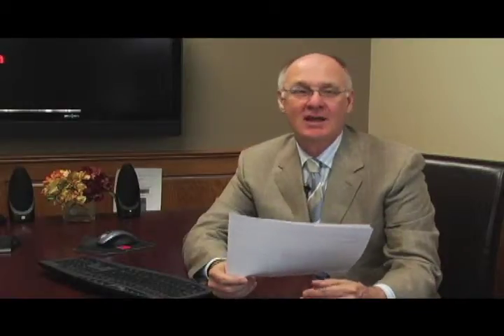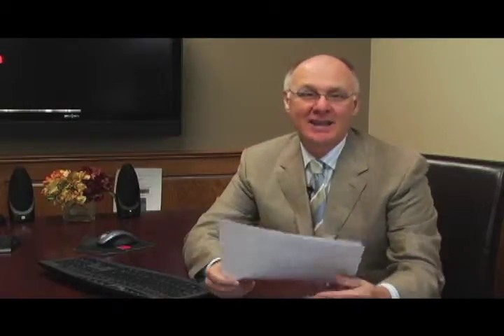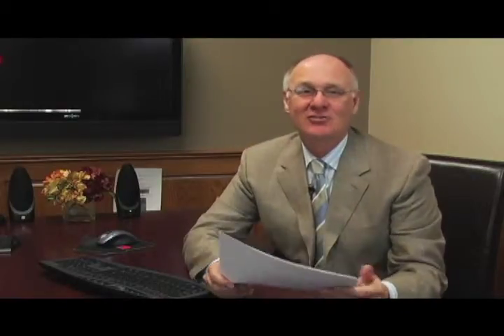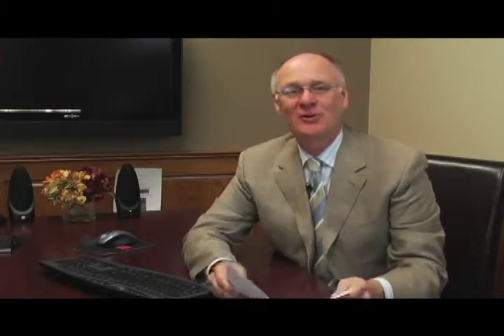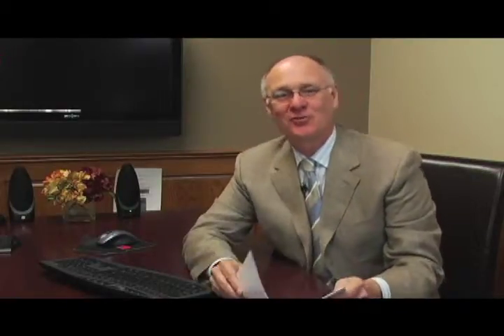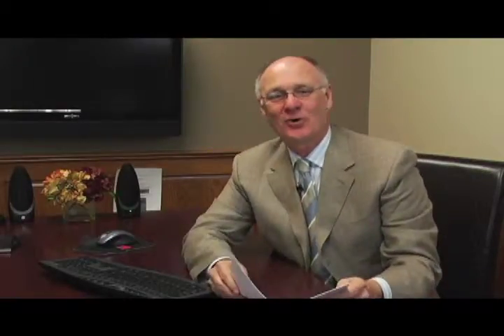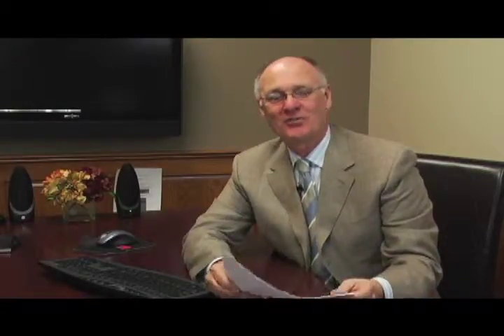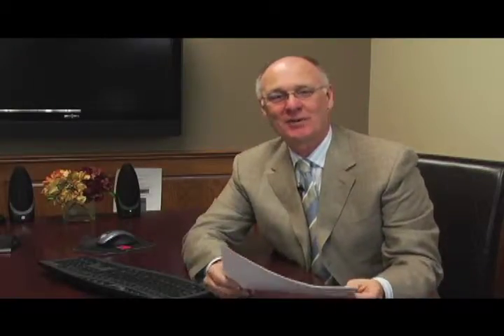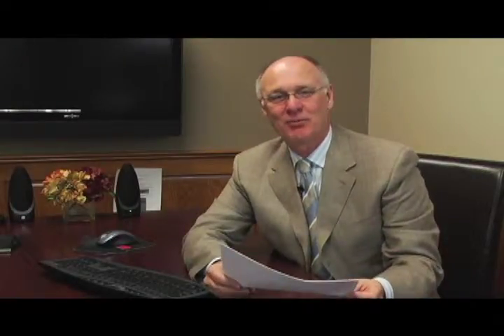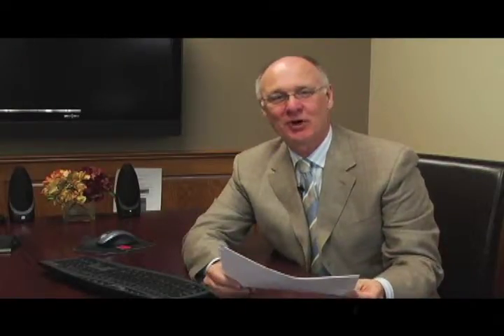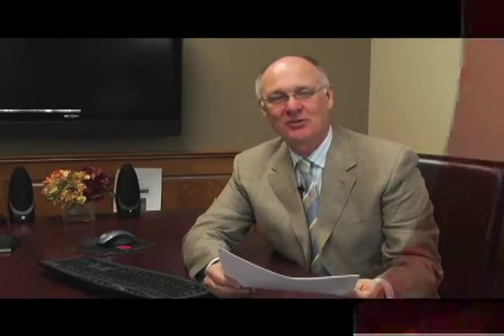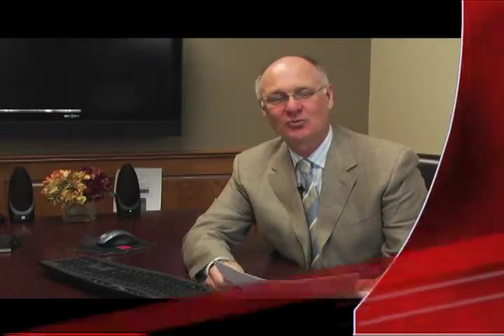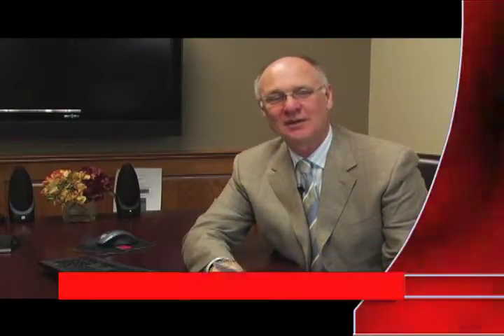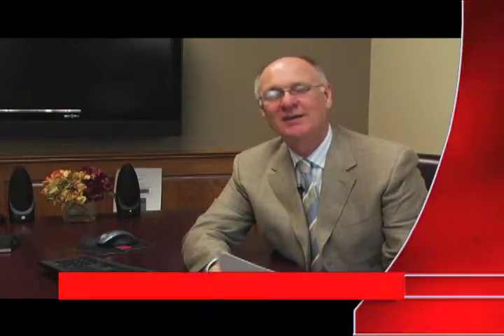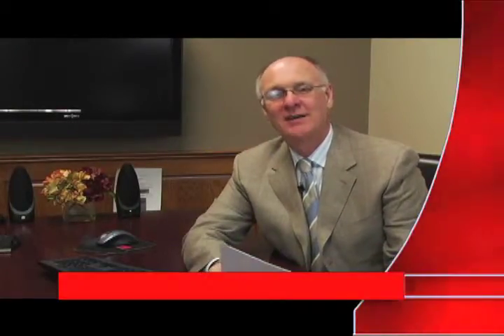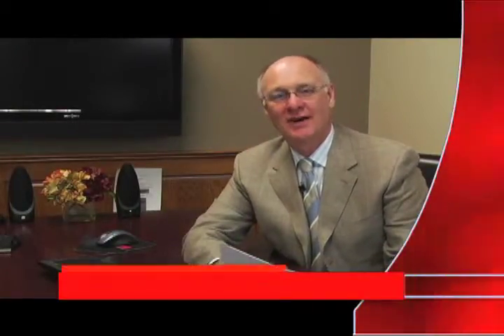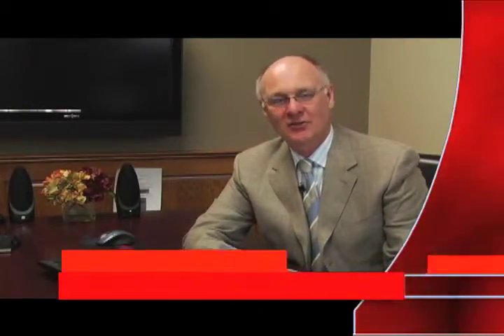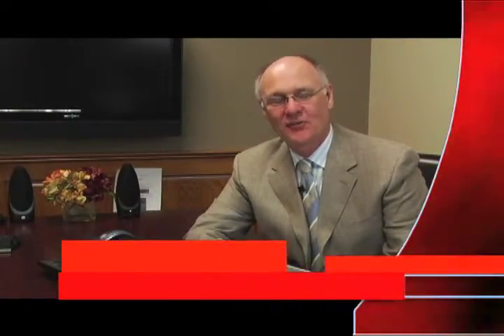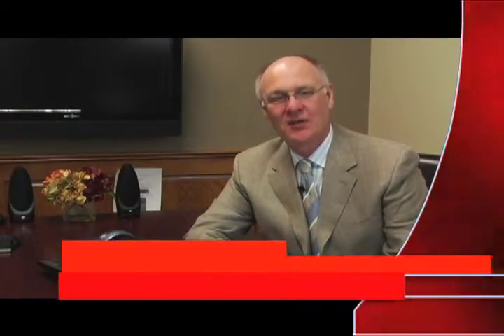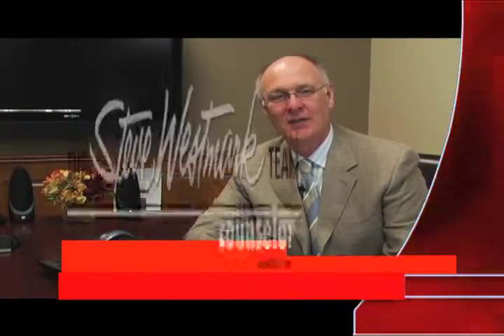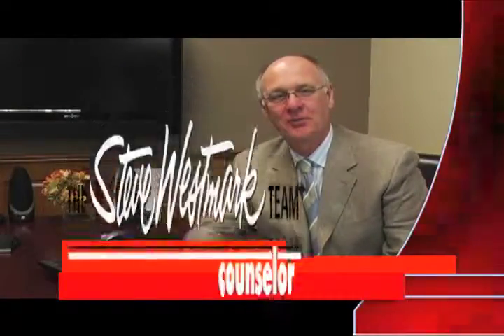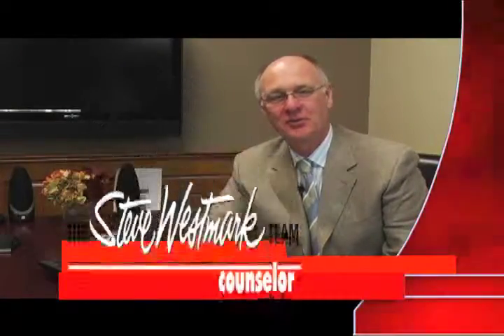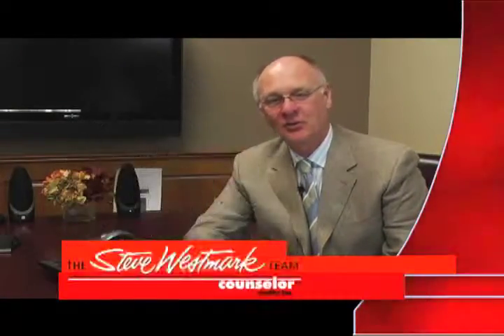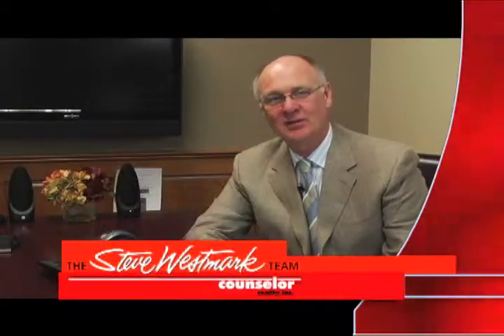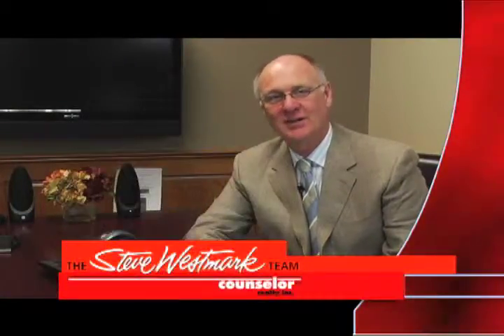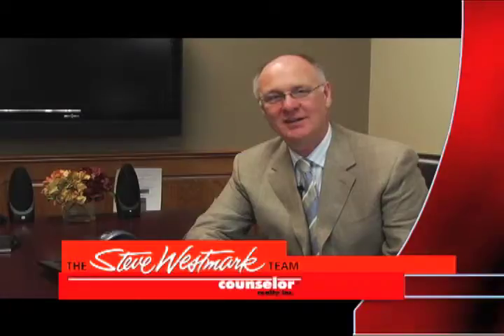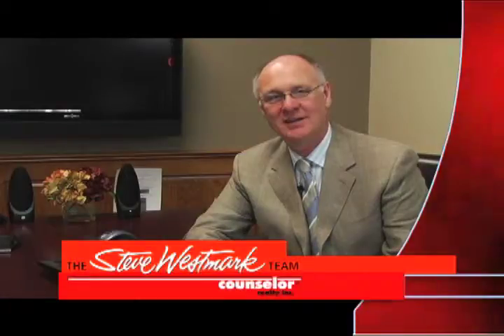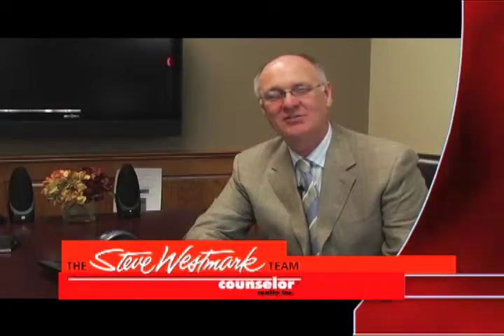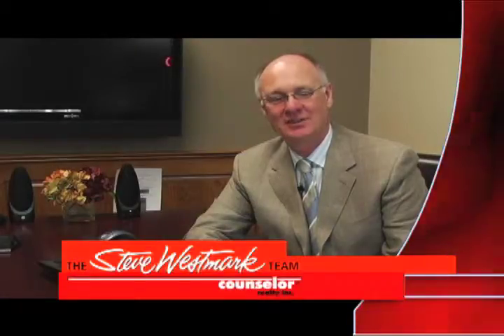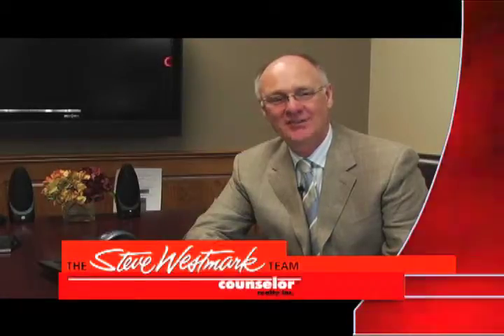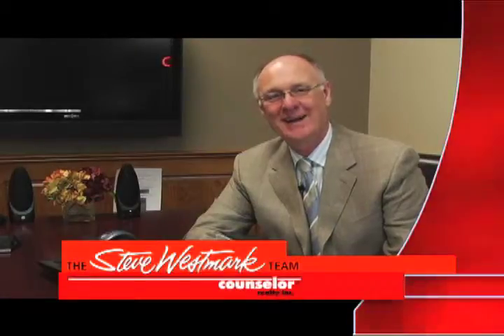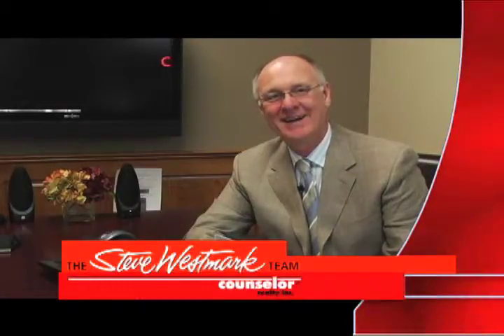Thanks so much for watching my blog this week. I look forward to helping you in your real estate needs. Bye now.